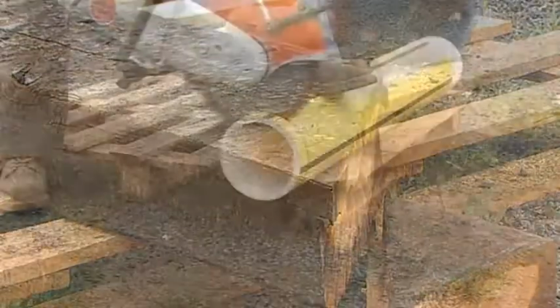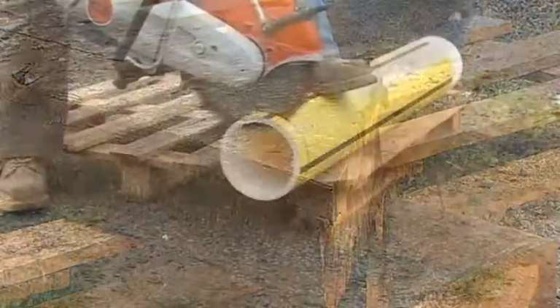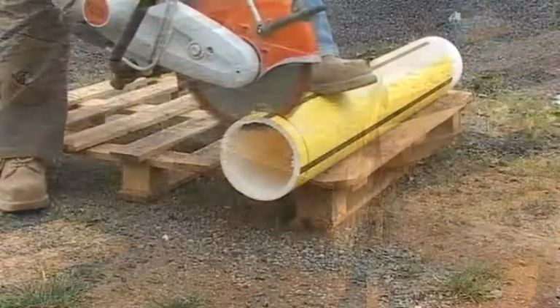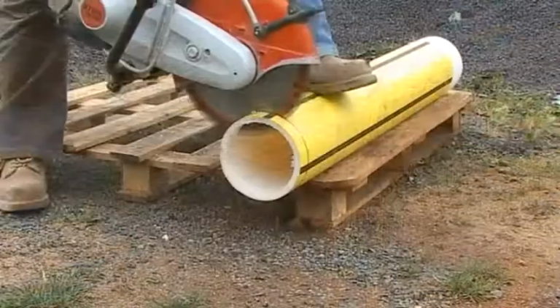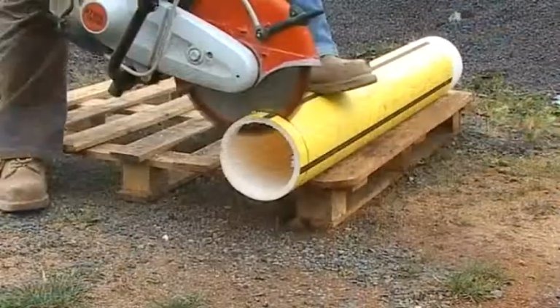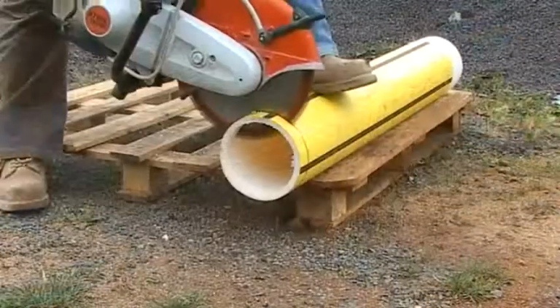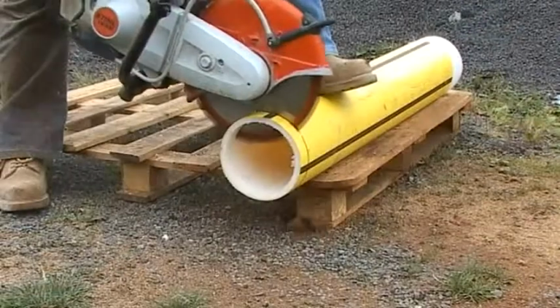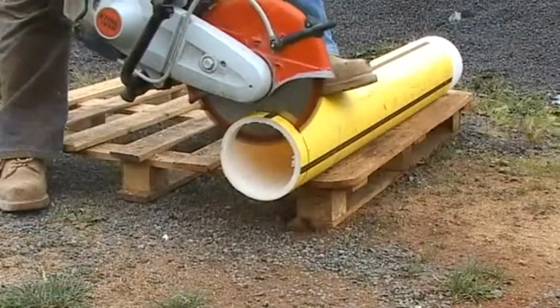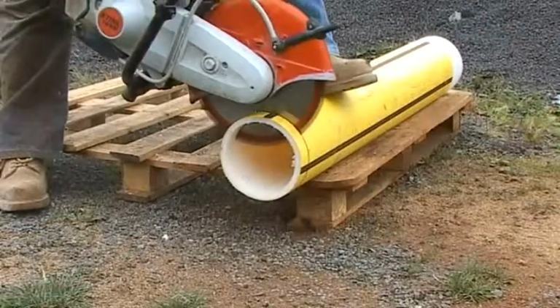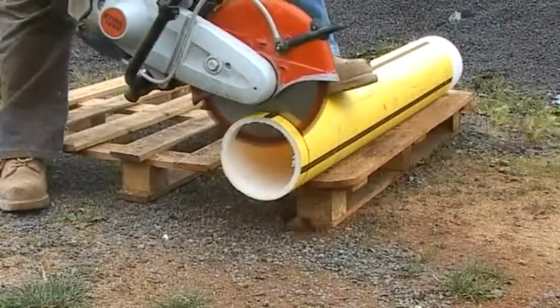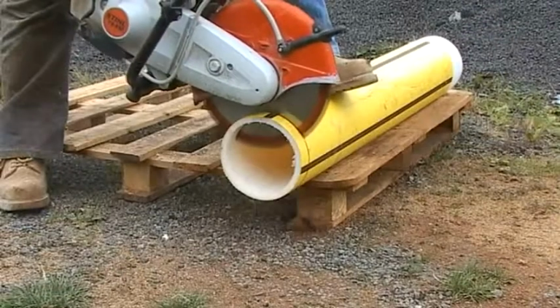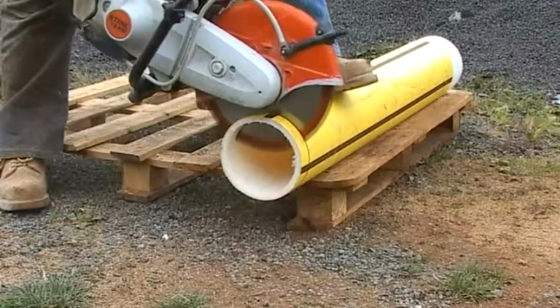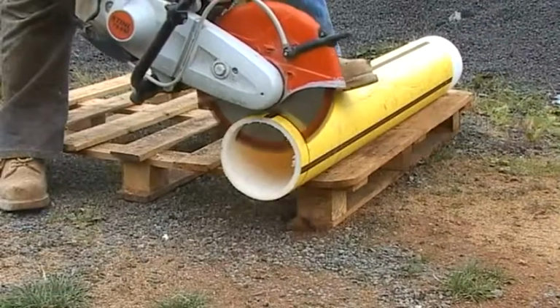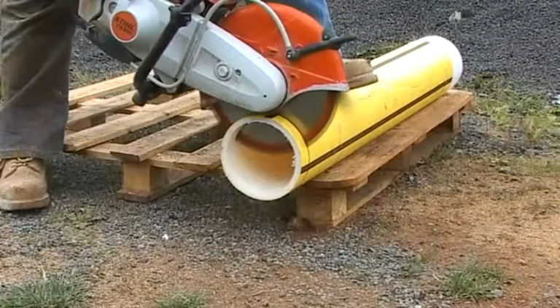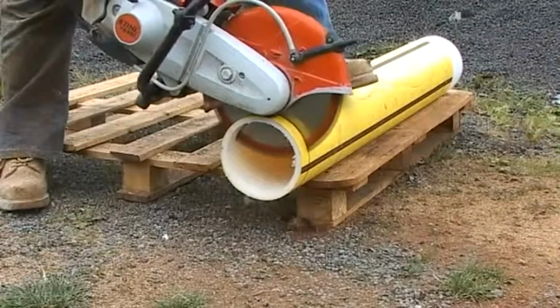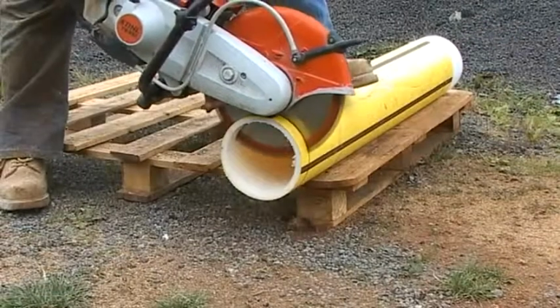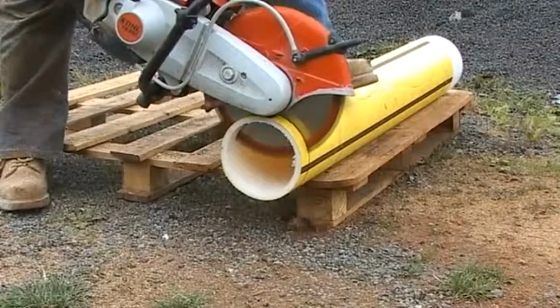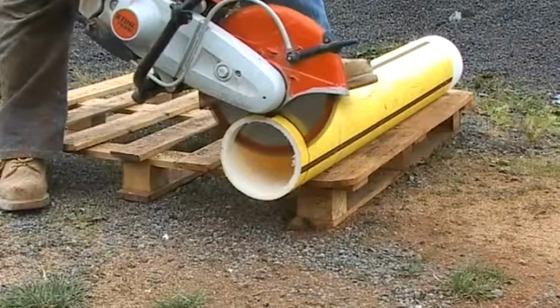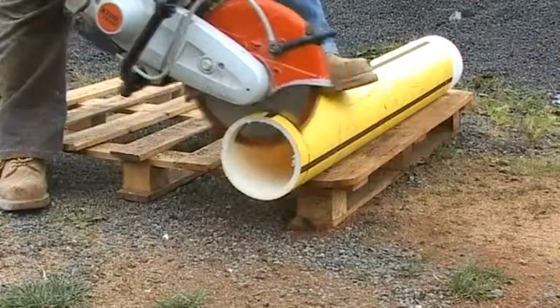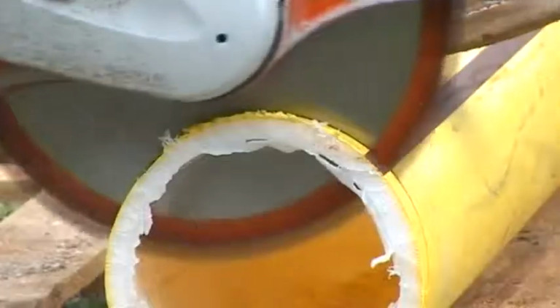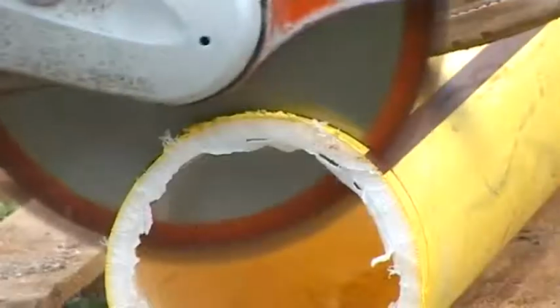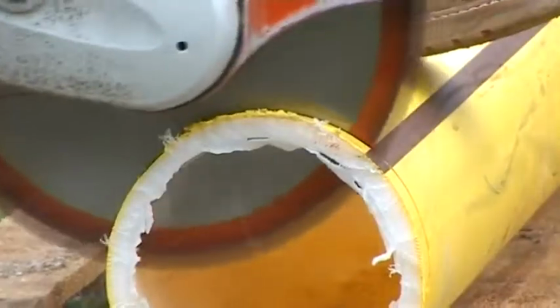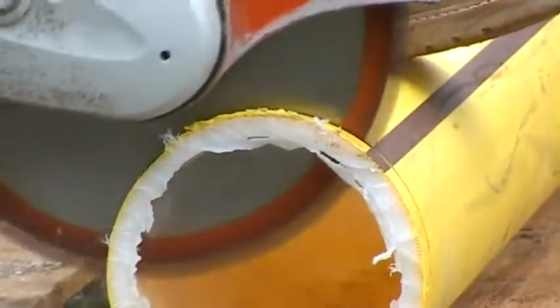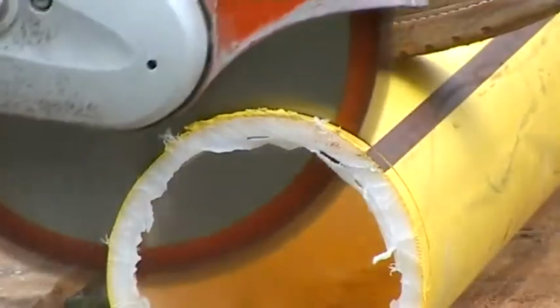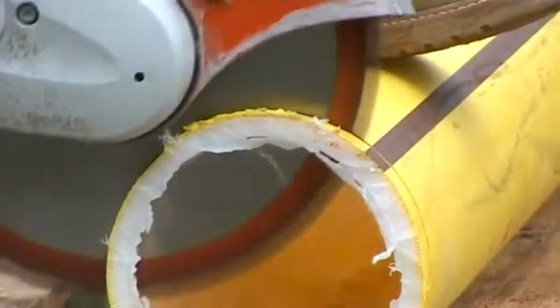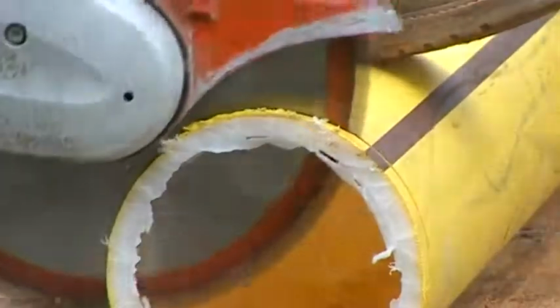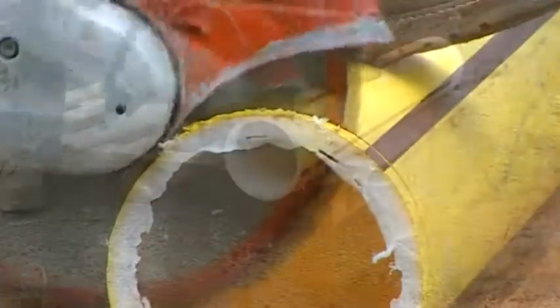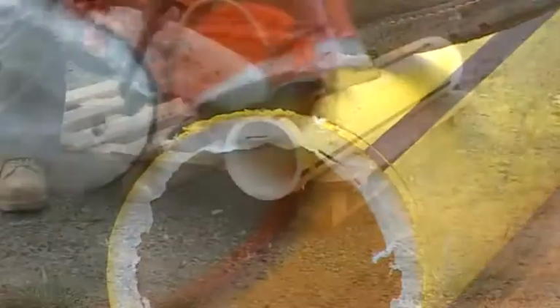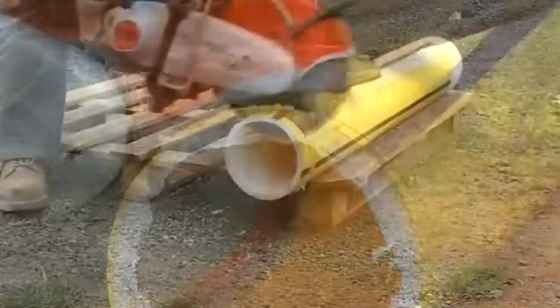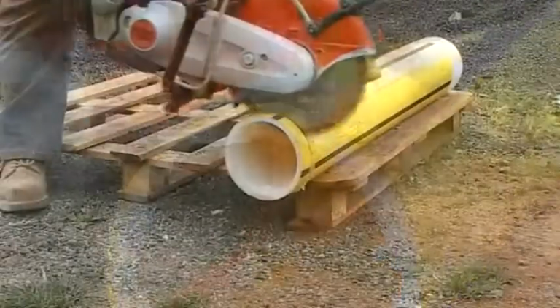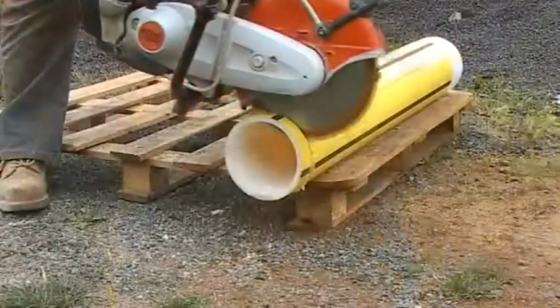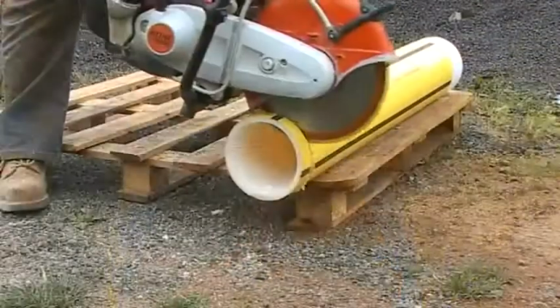Polyethylene mains gas pipe is regarded as awkward to cut, but it's no problem for the Terrasaw.